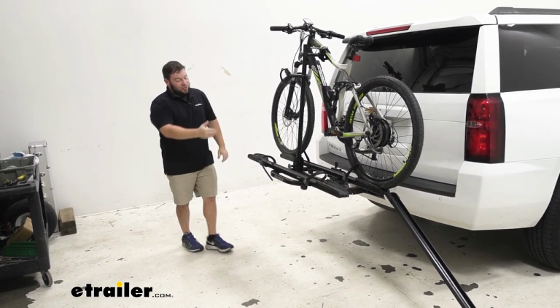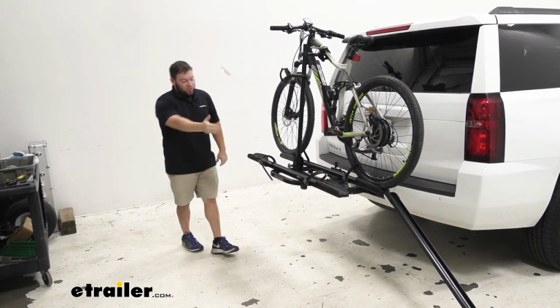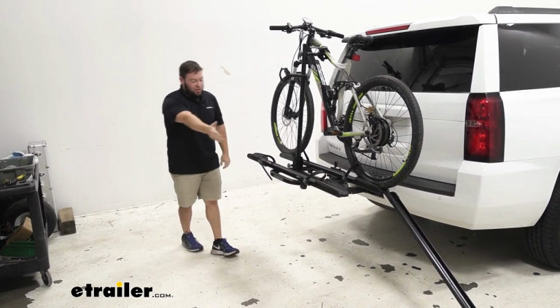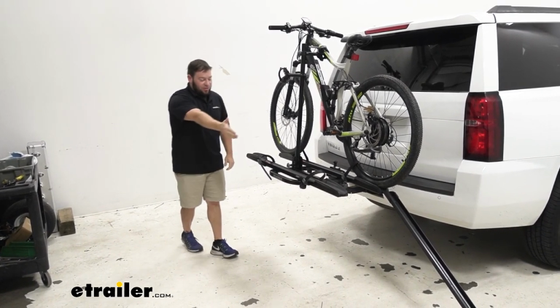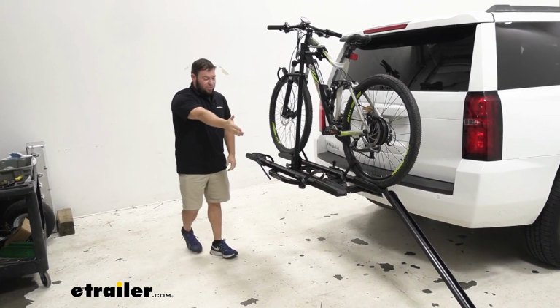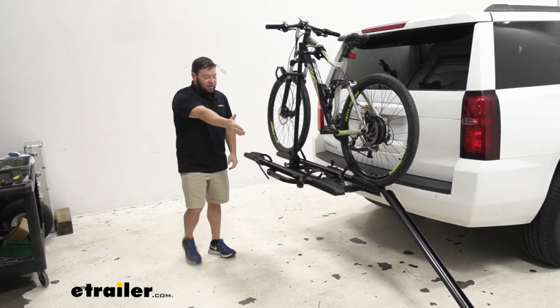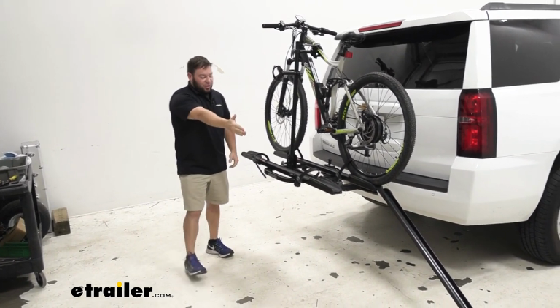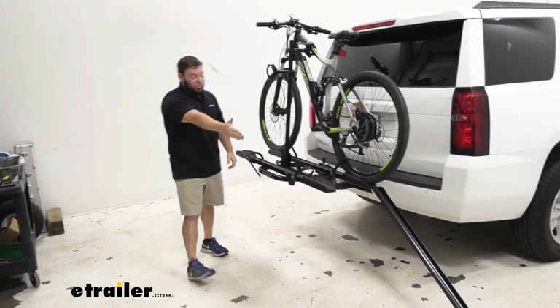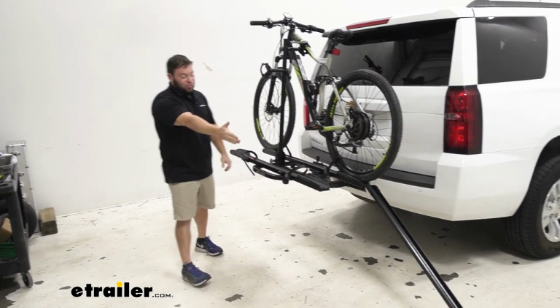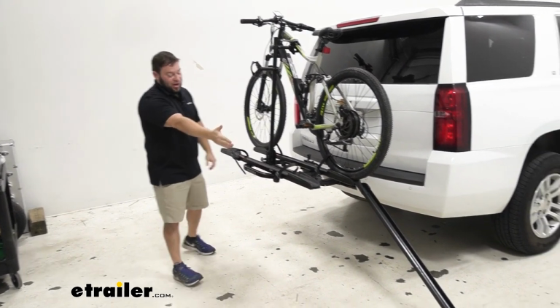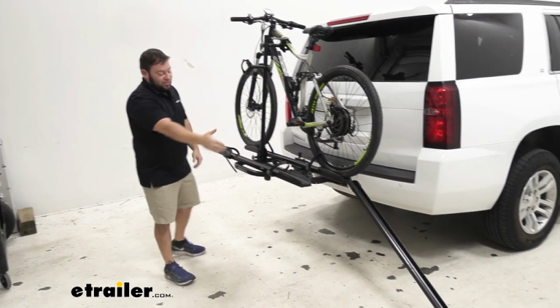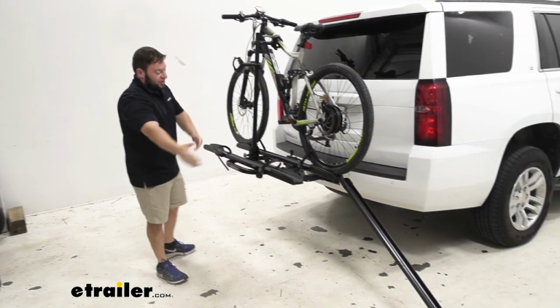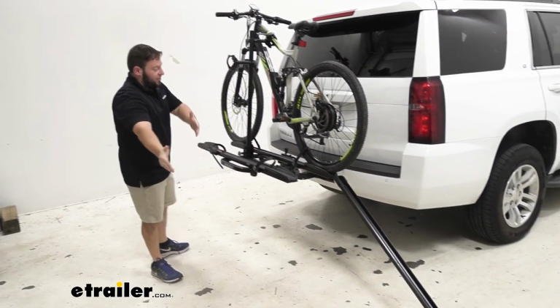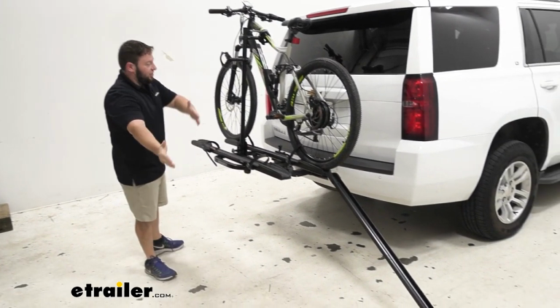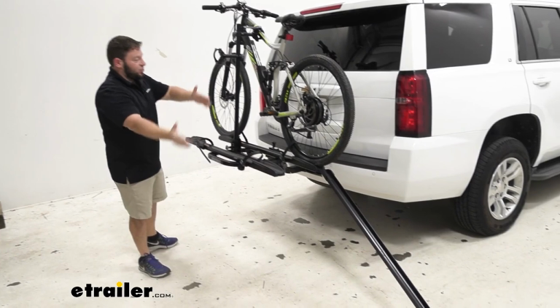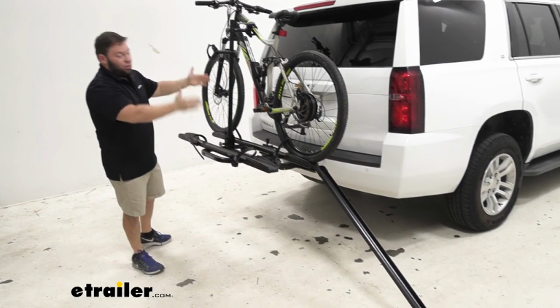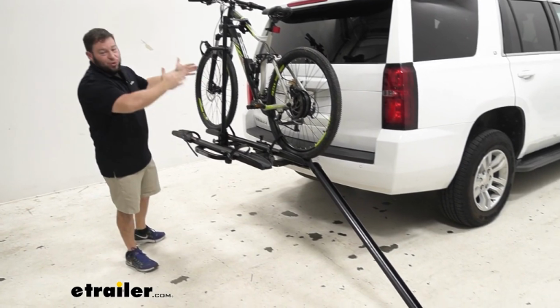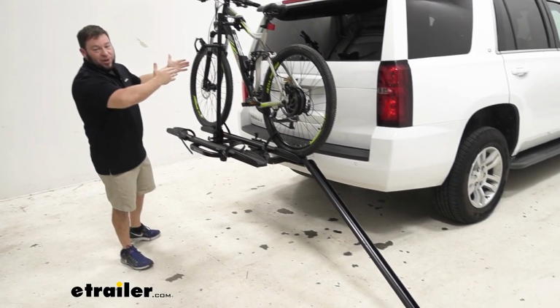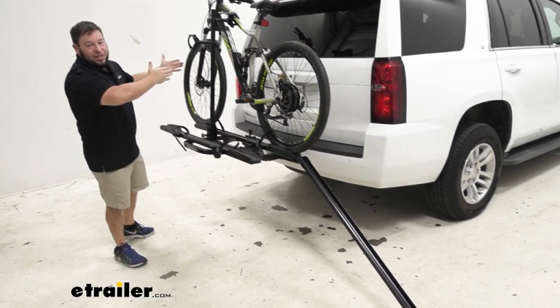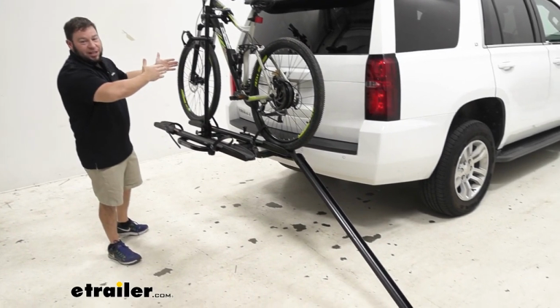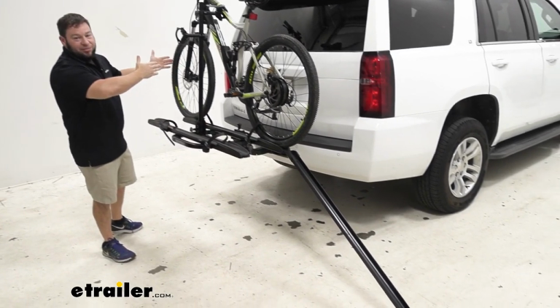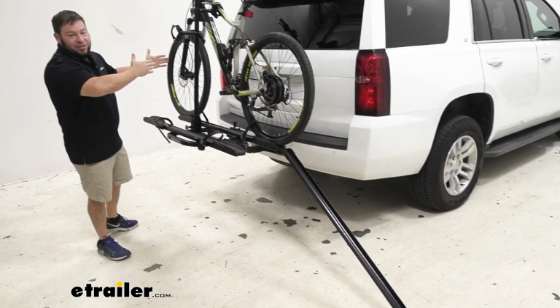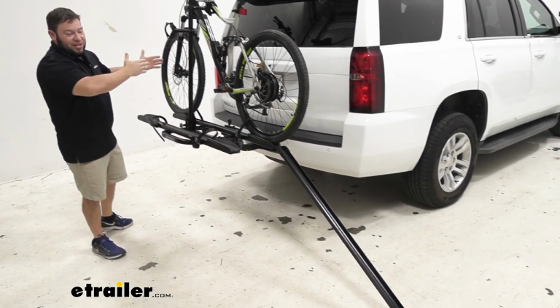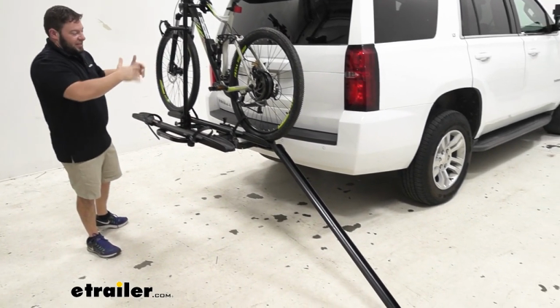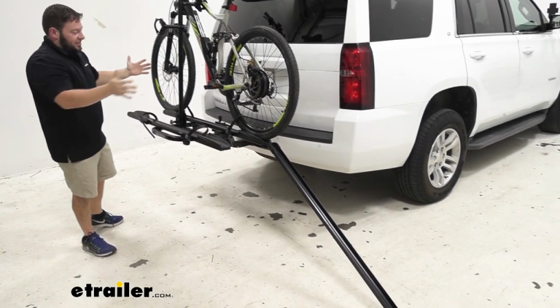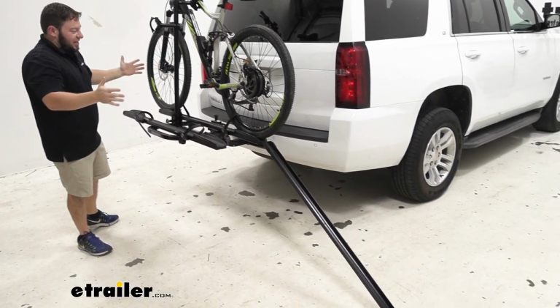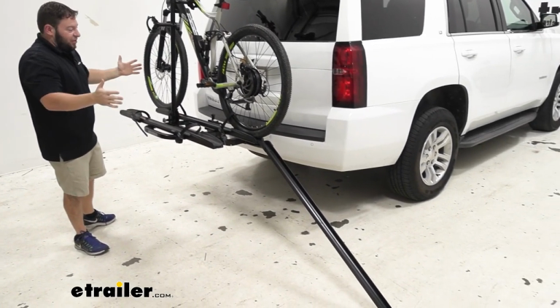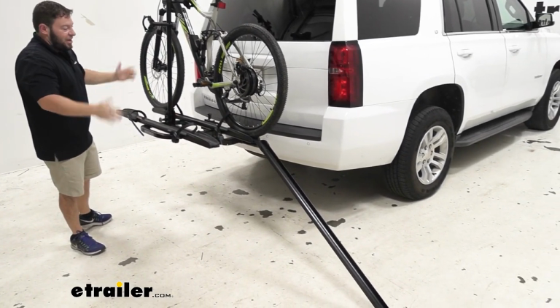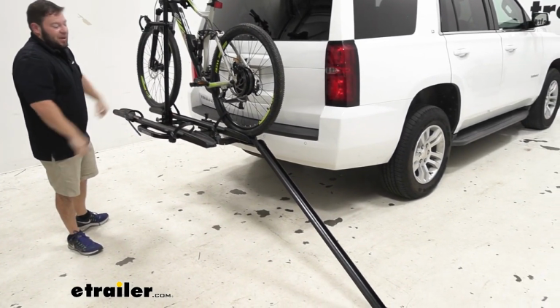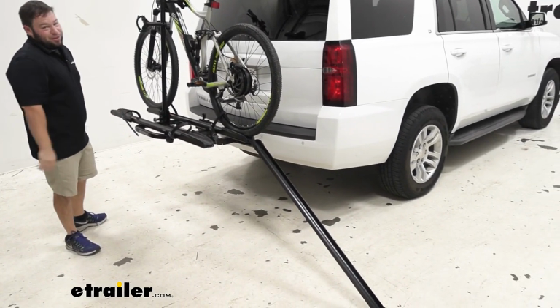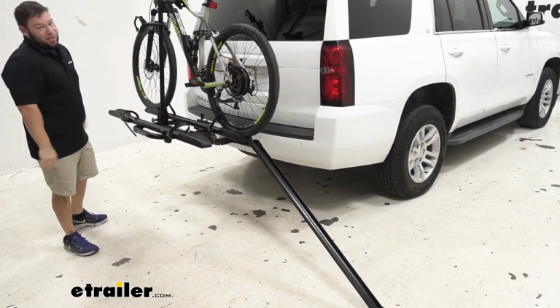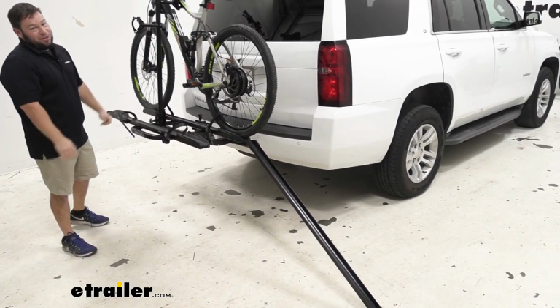It comes with an included ramp, so you can just roll your bike up and save all that back pain.